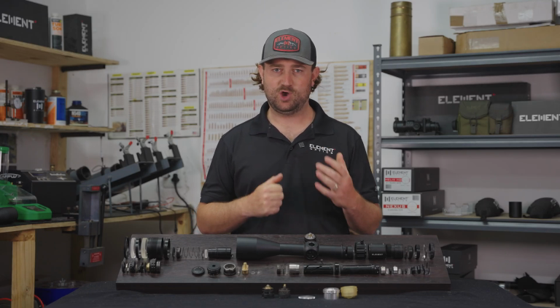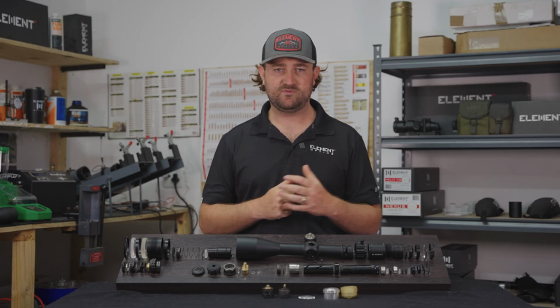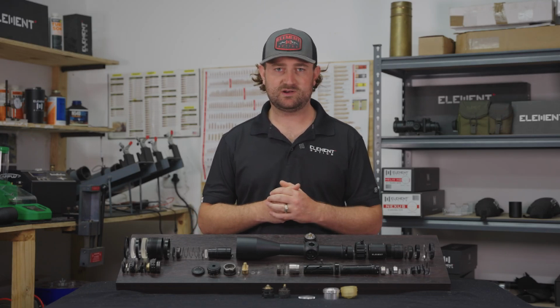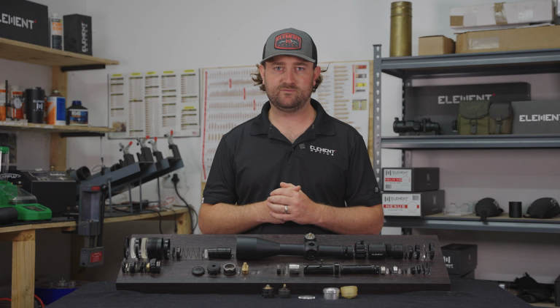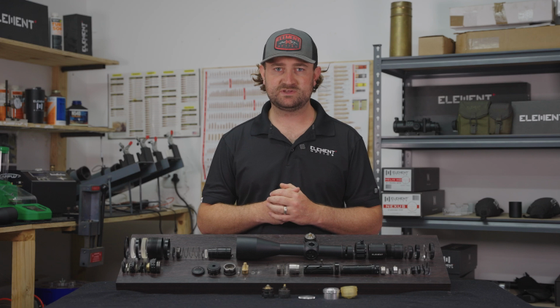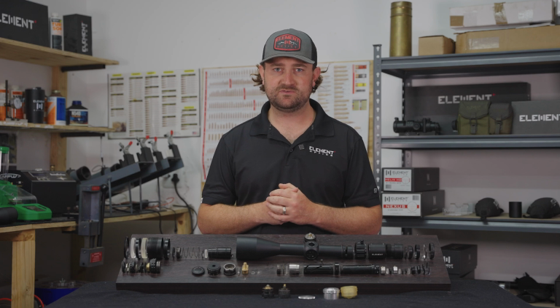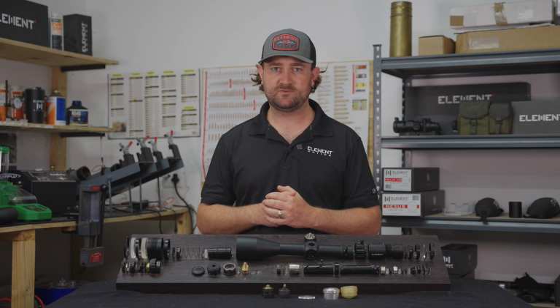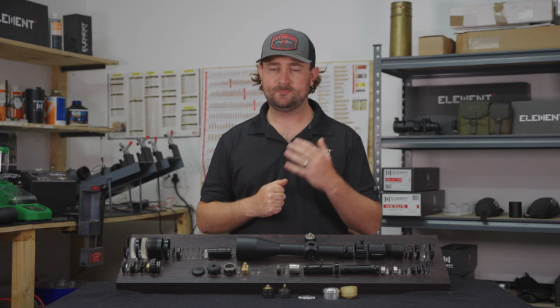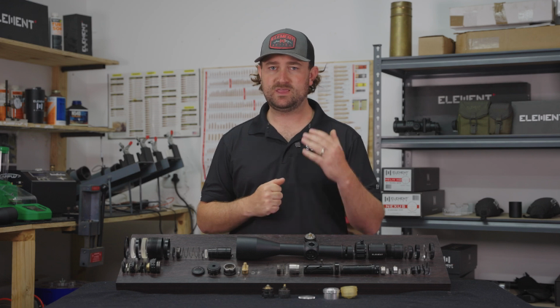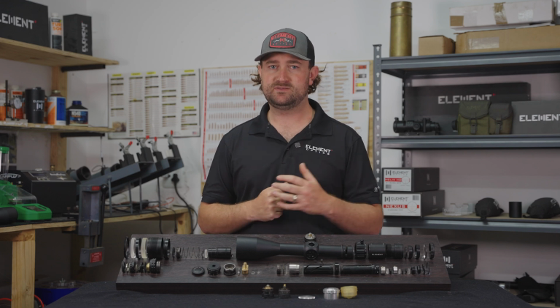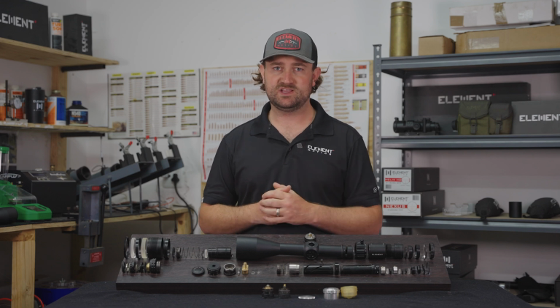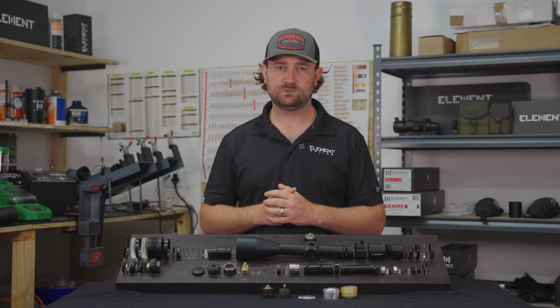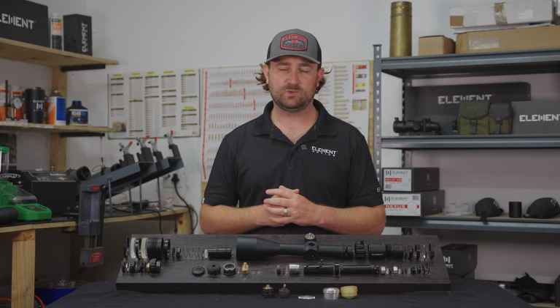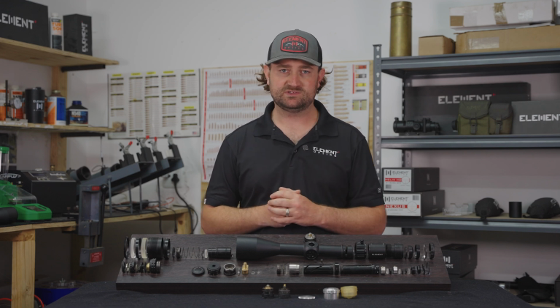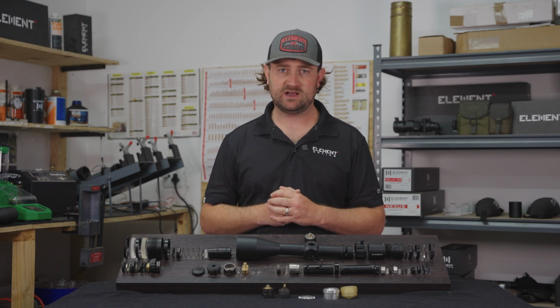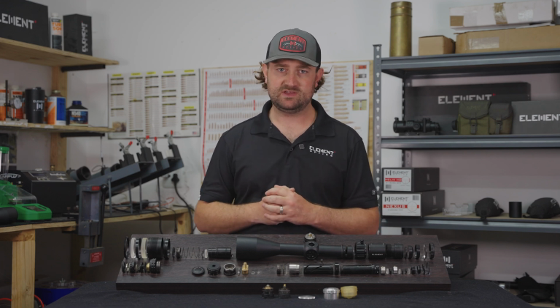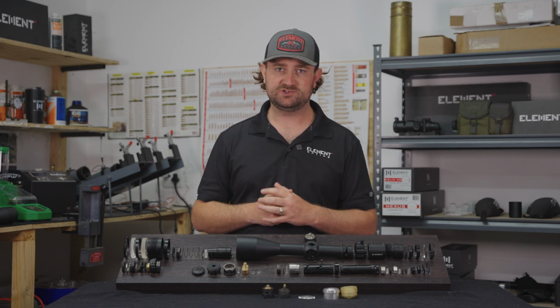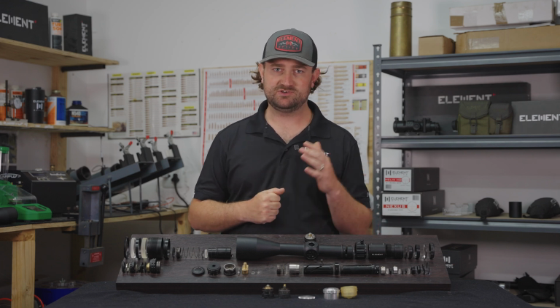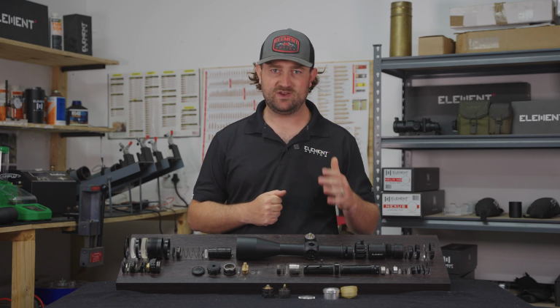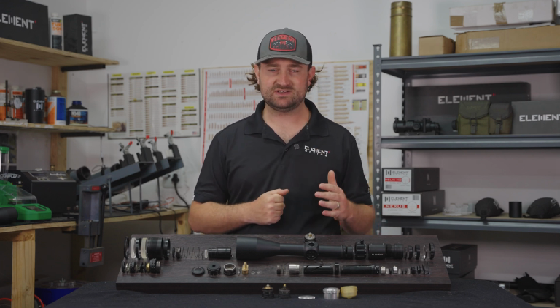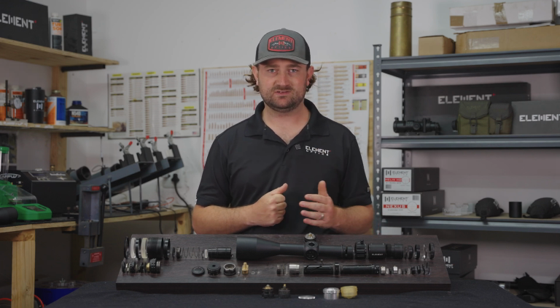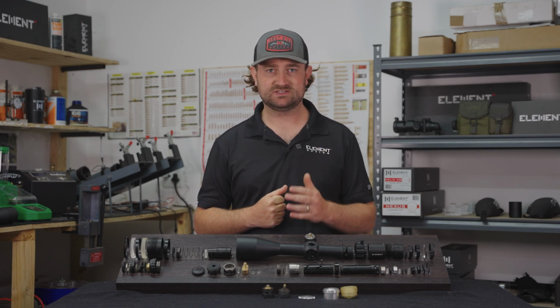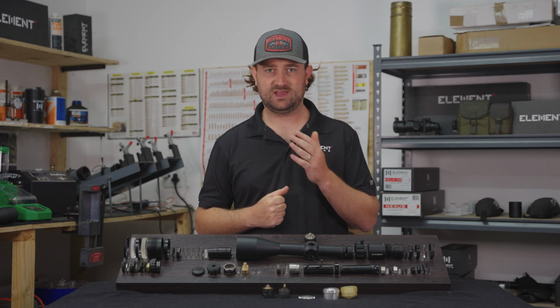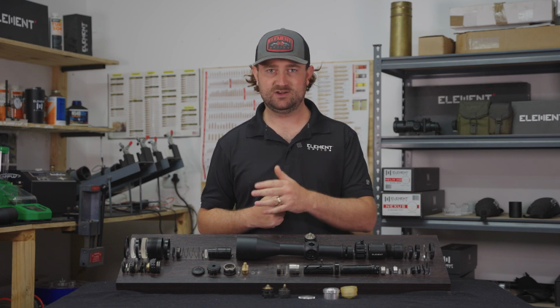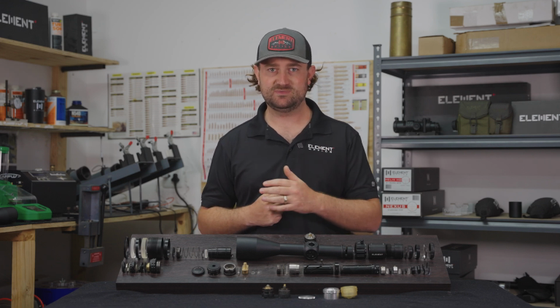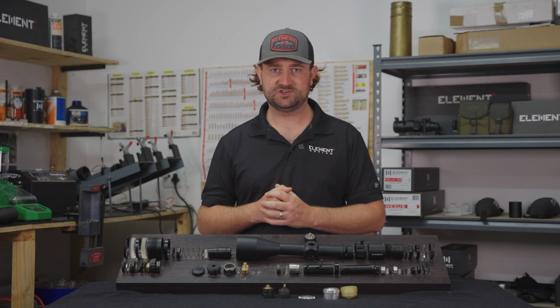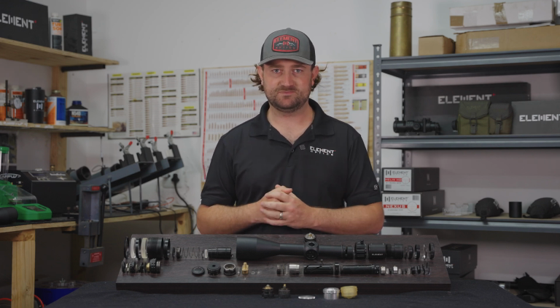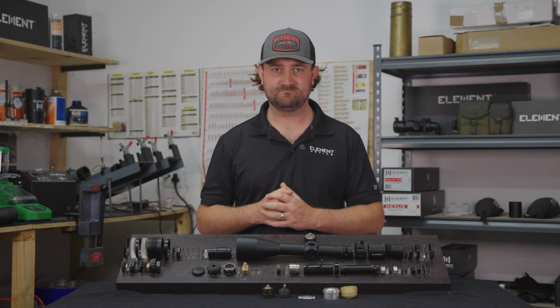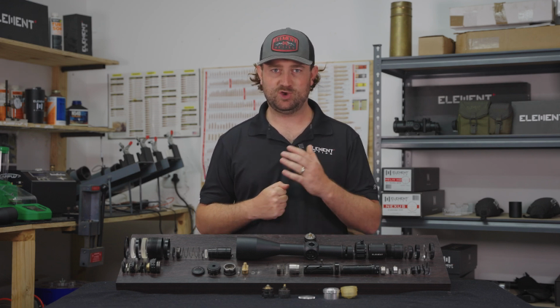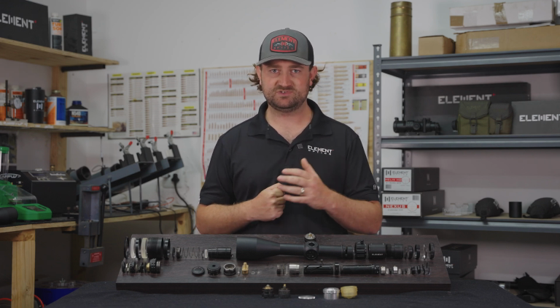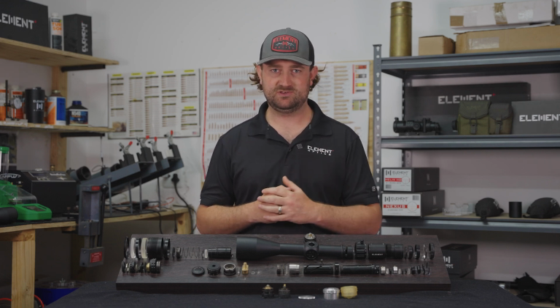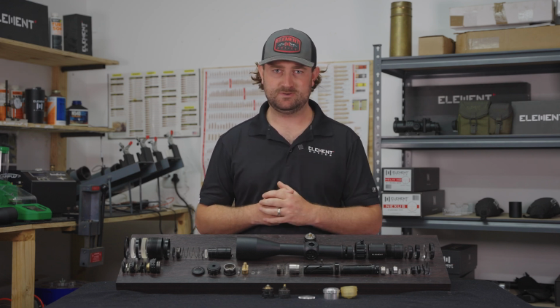That just about covers it for this section of the series. I hope you found it informative, and in the next one we'll dive into reticles and illumination. Hope to see you there.